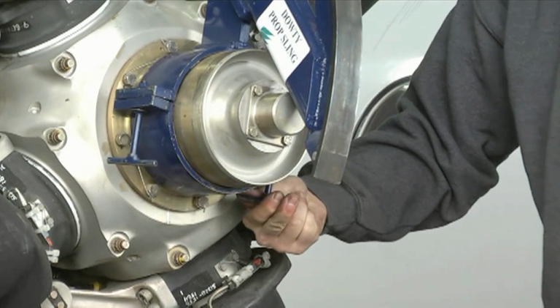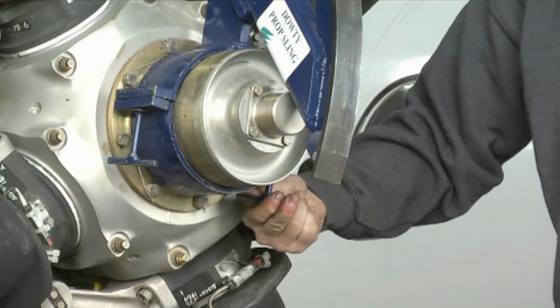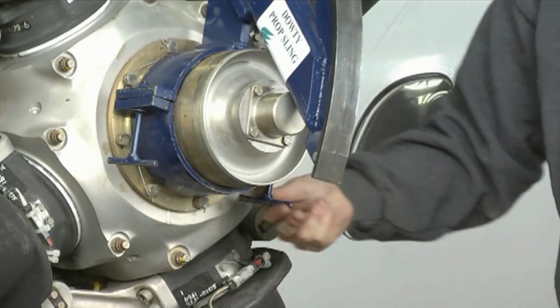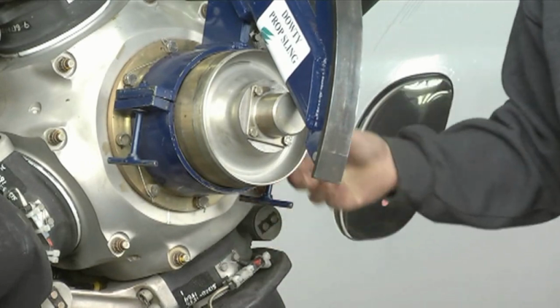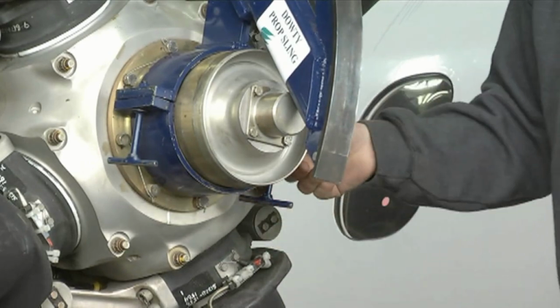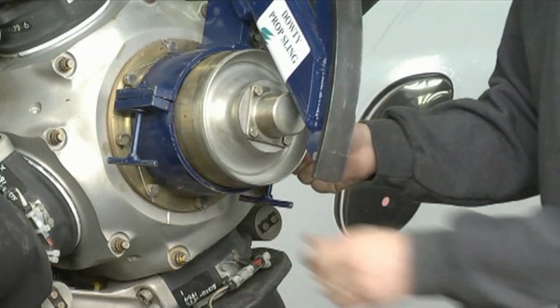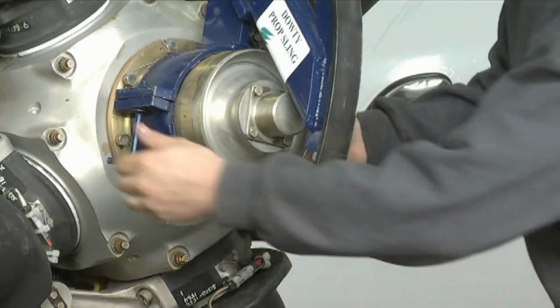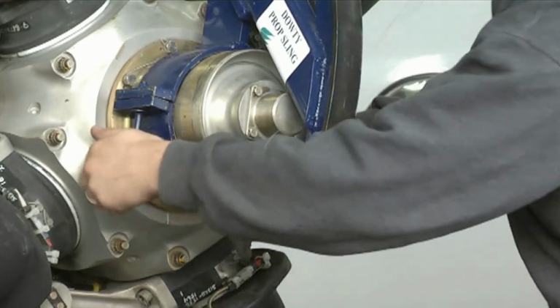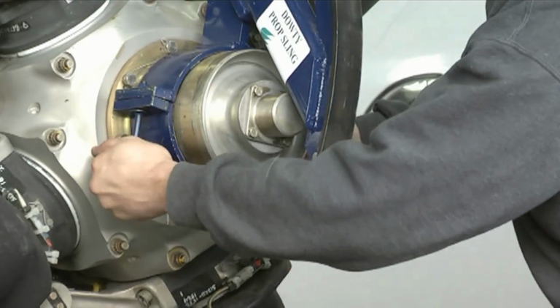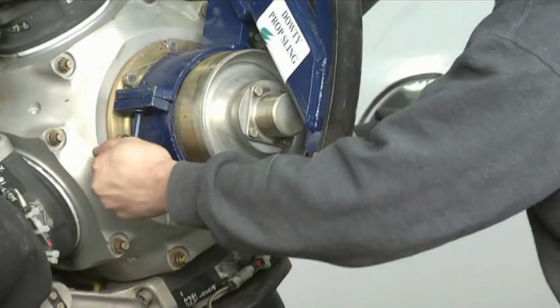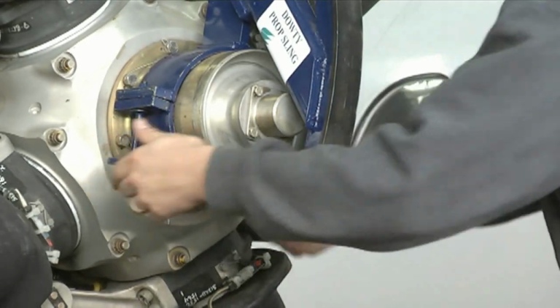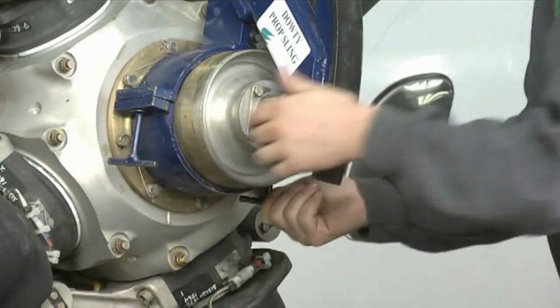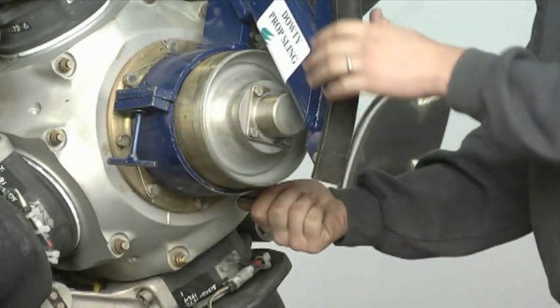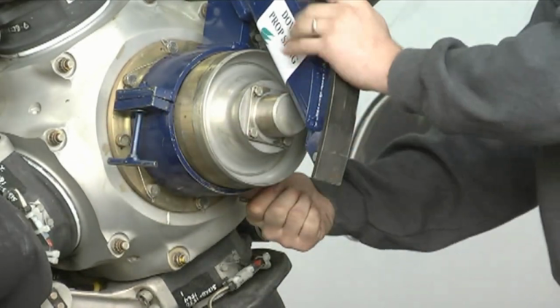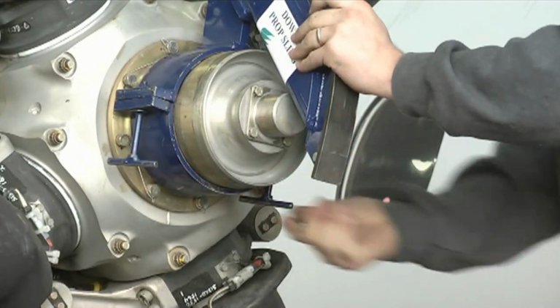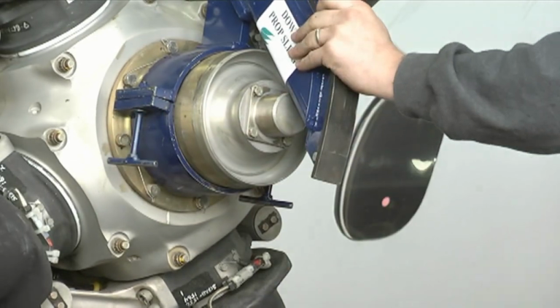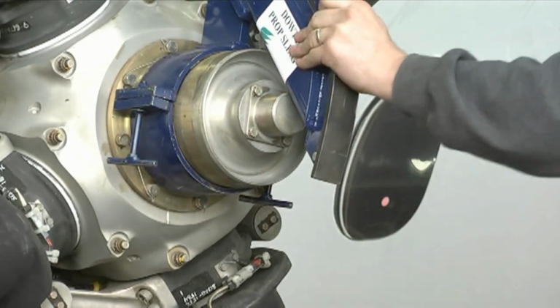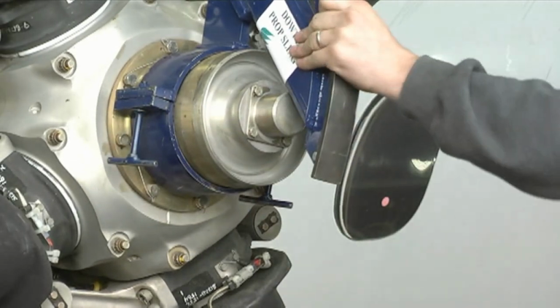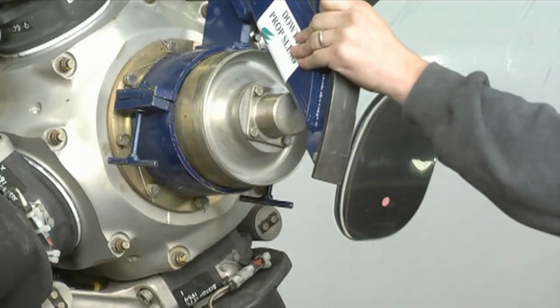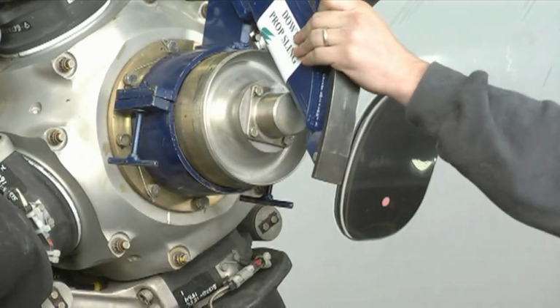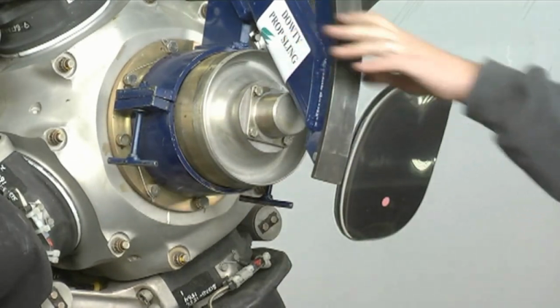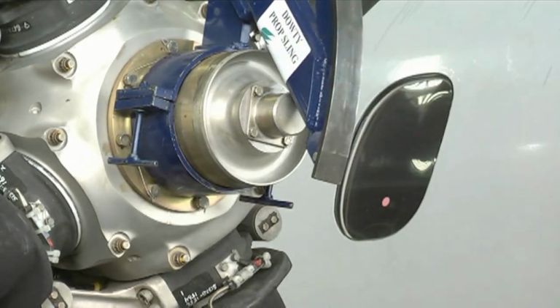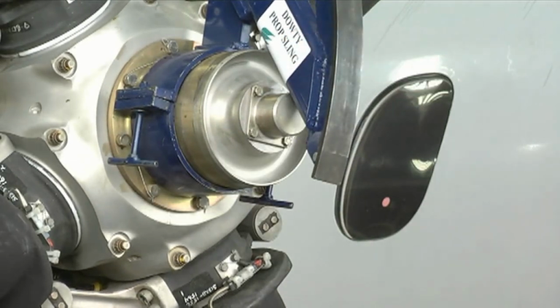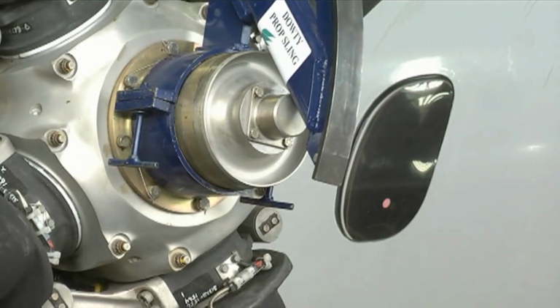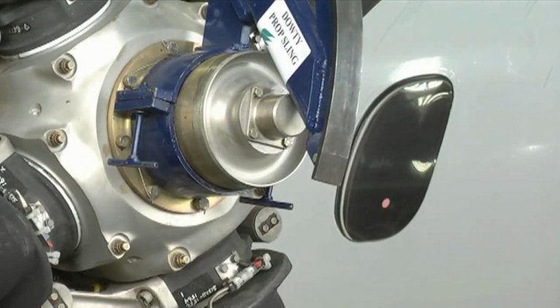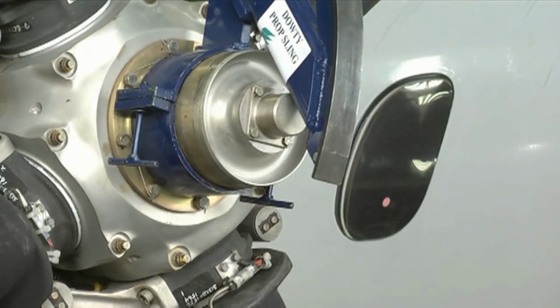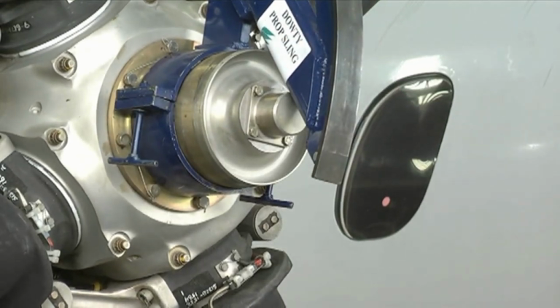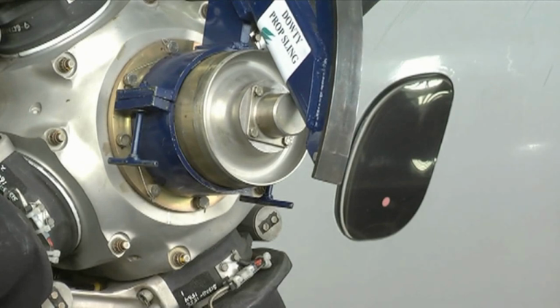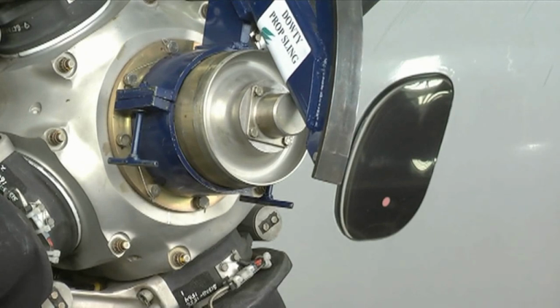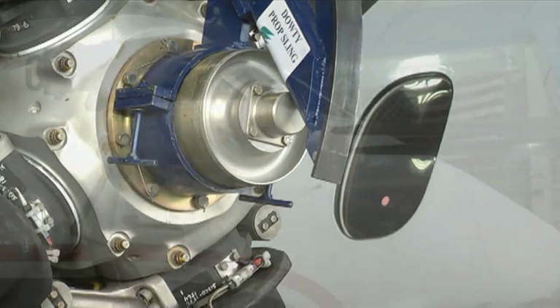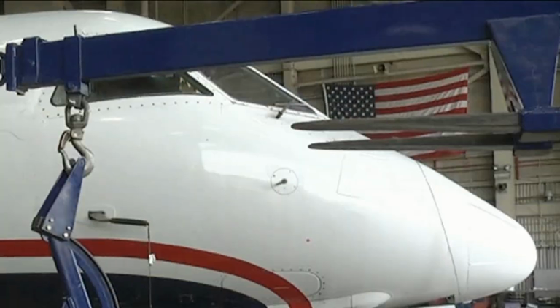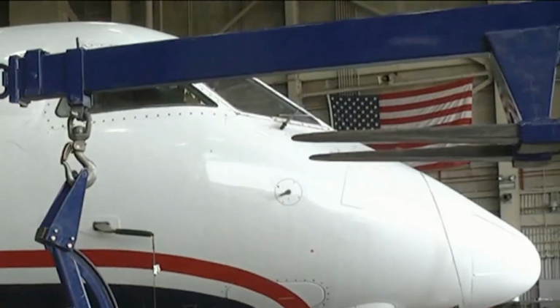CAUTION: Do not use excessive force to tighten the T-bolts, as it is not necessary.